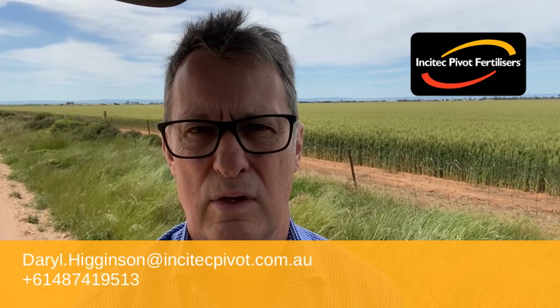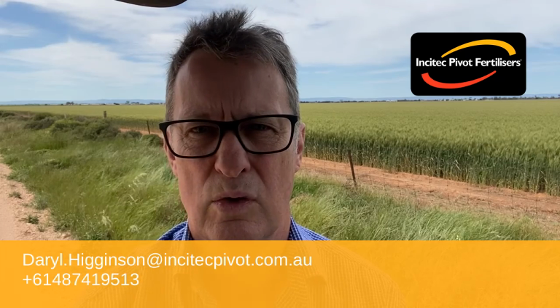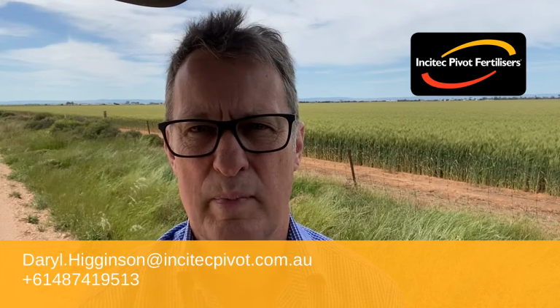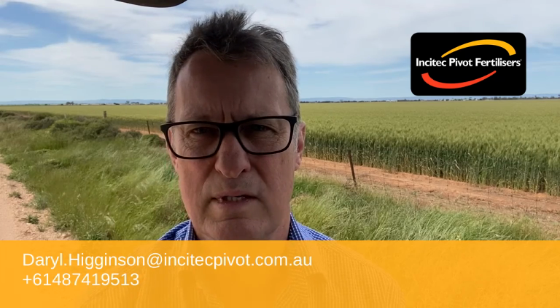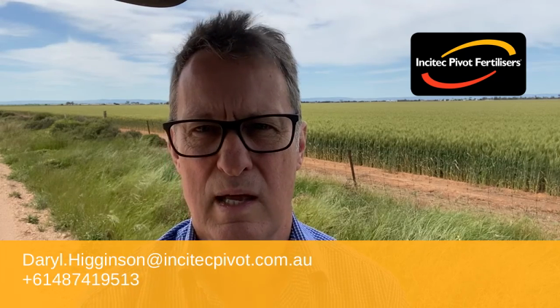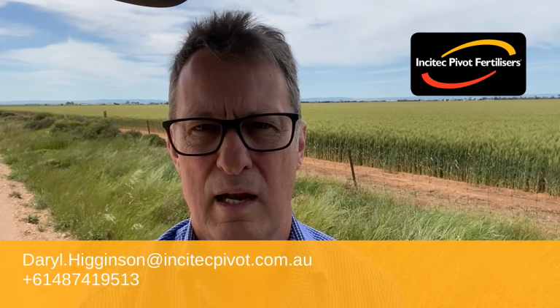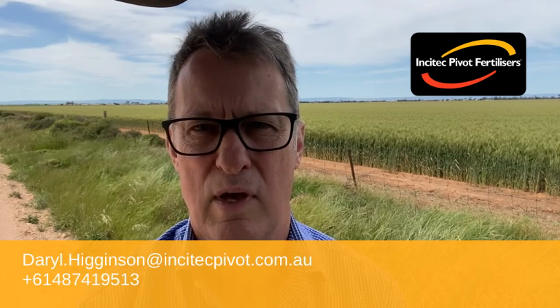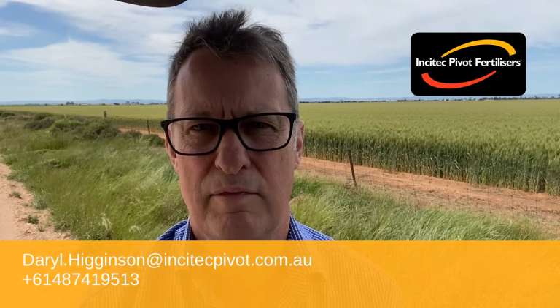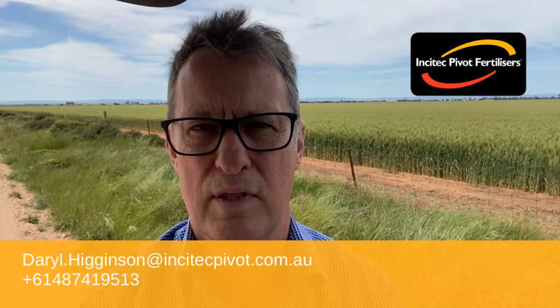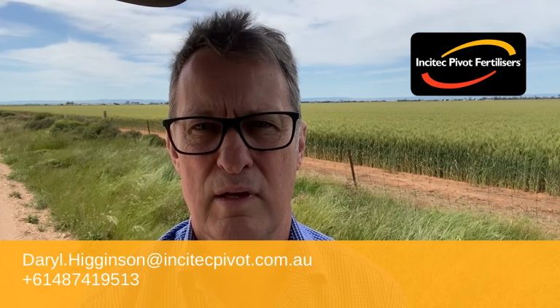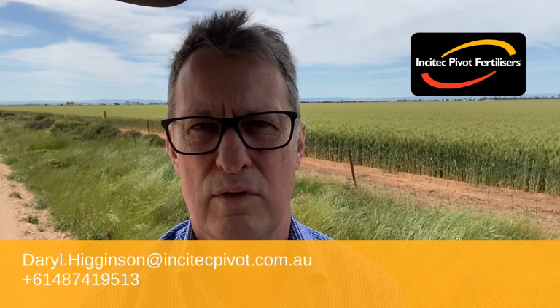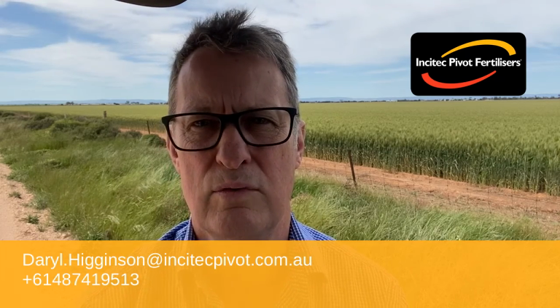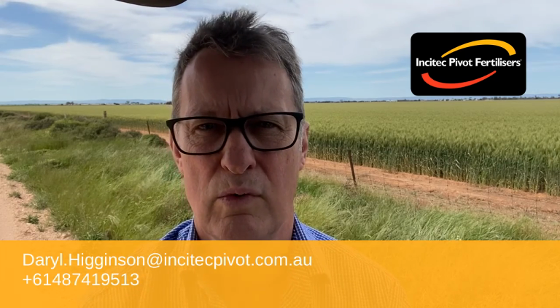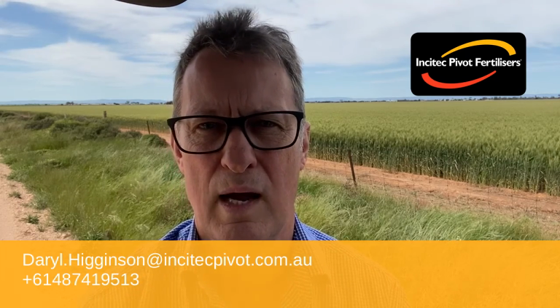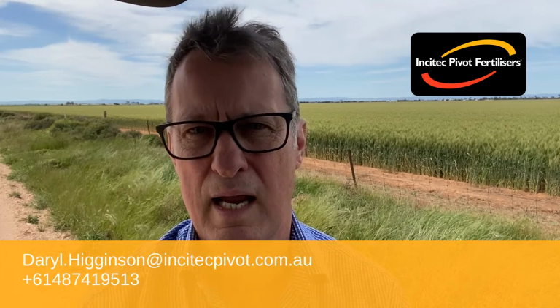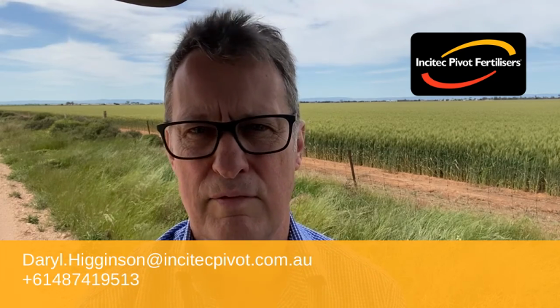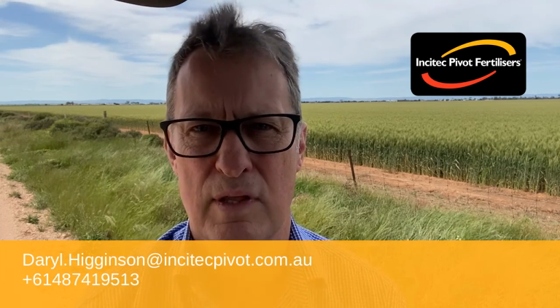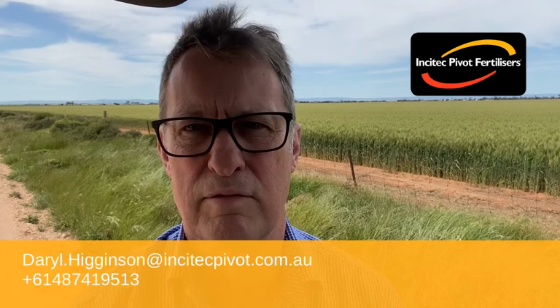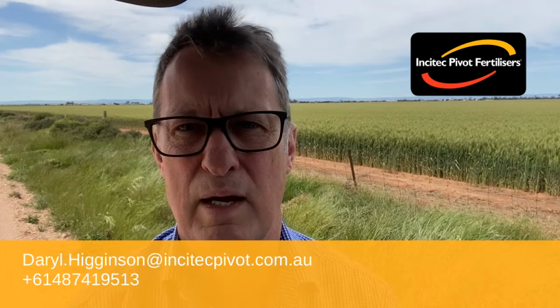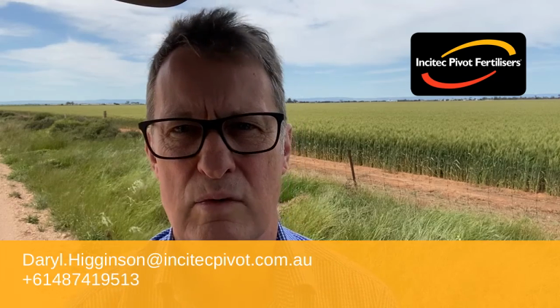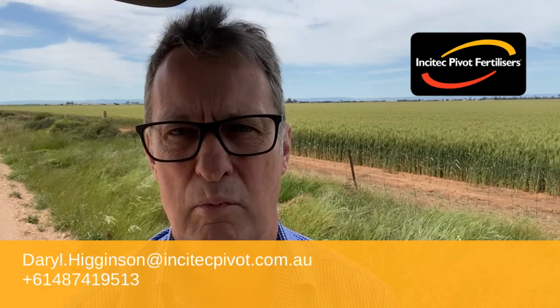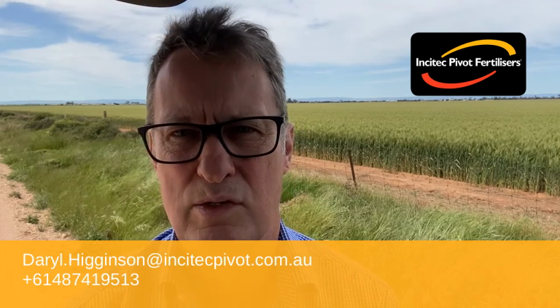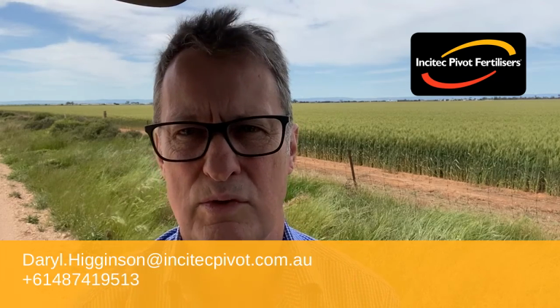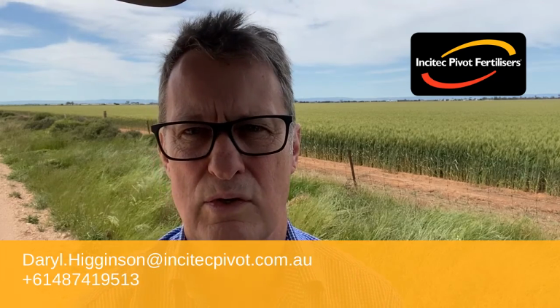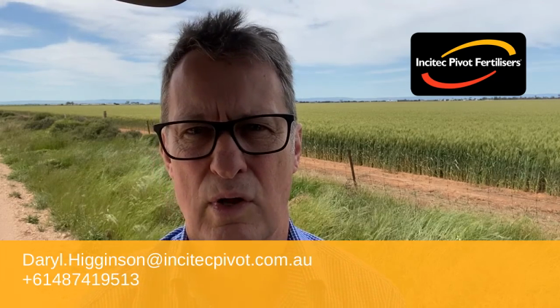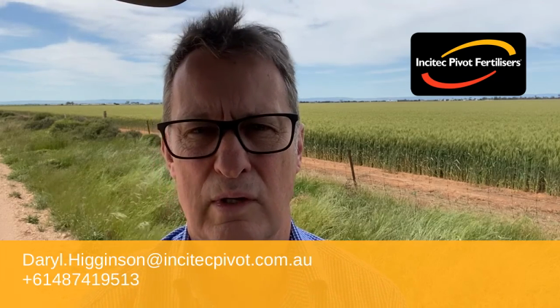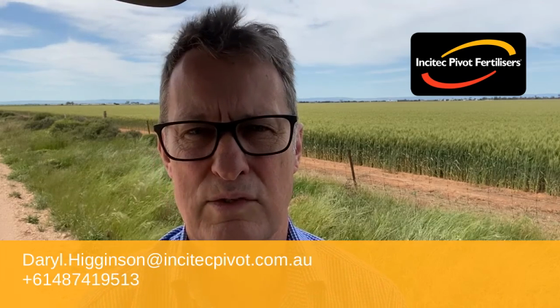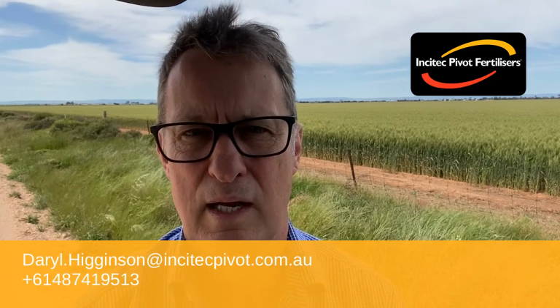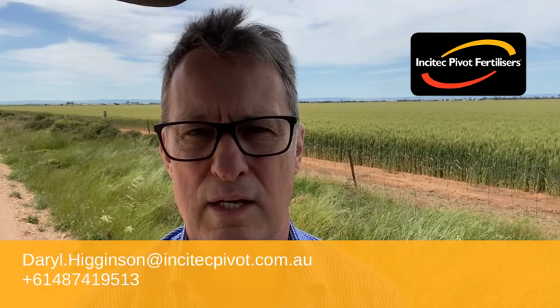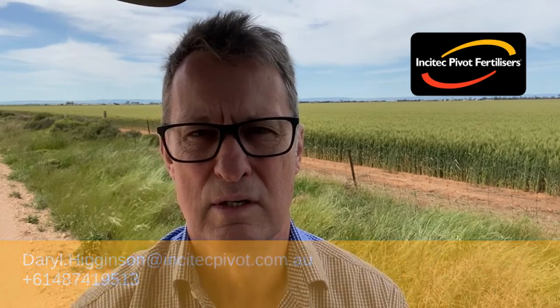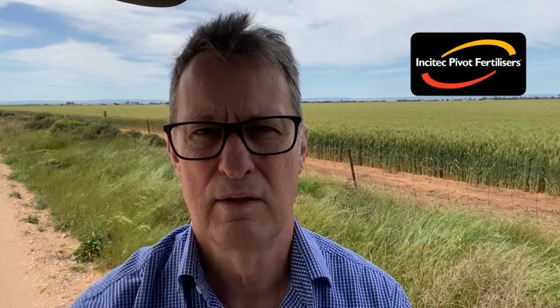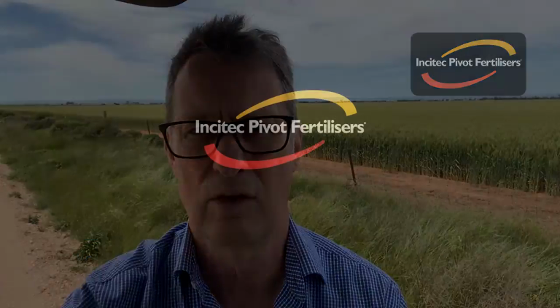All the best and if you require any further information, please contact your local EZN agent. Thank you.